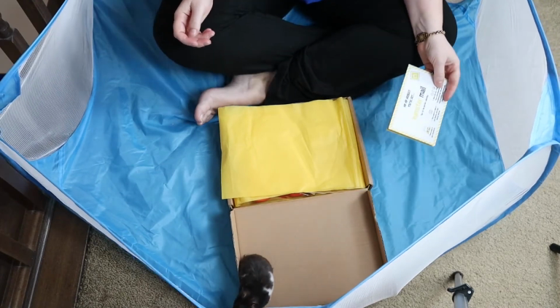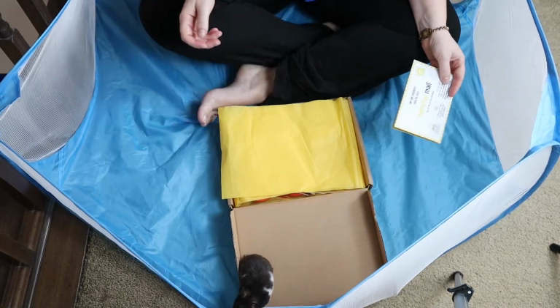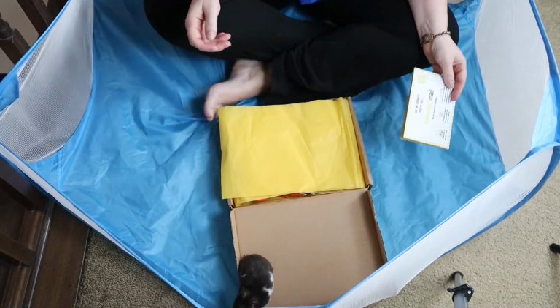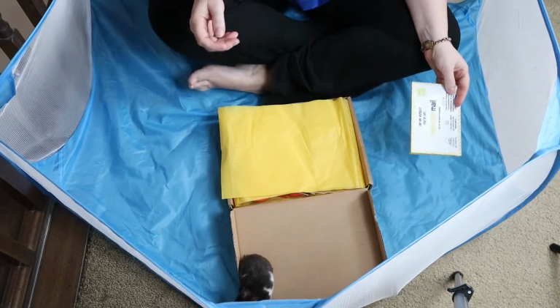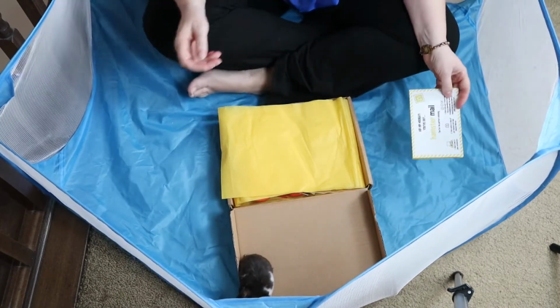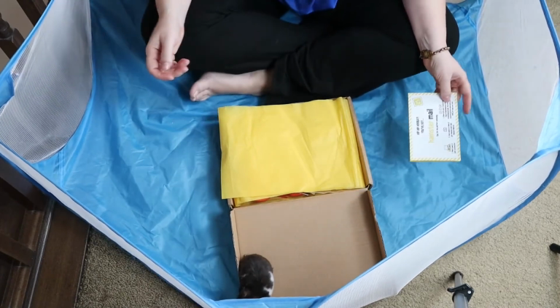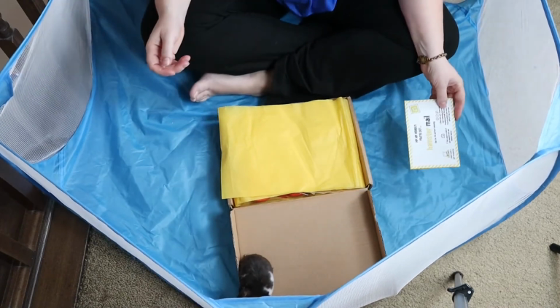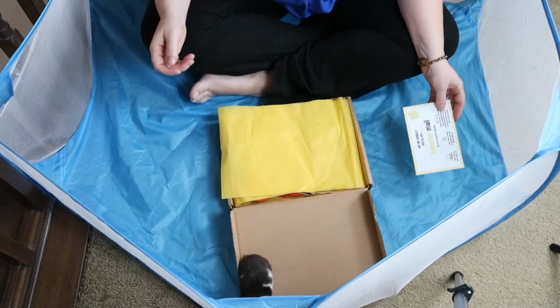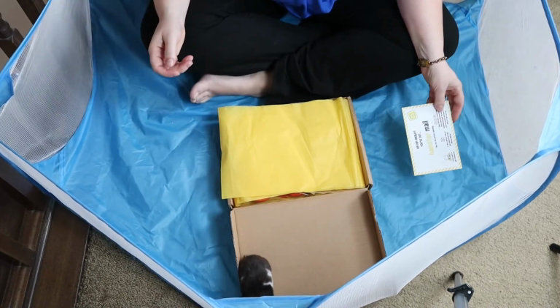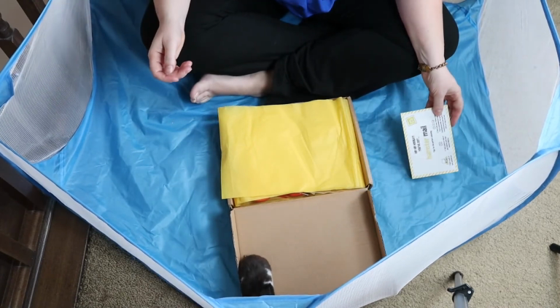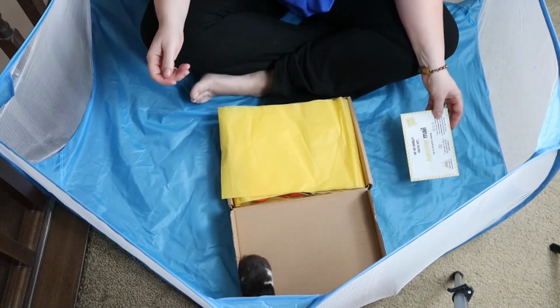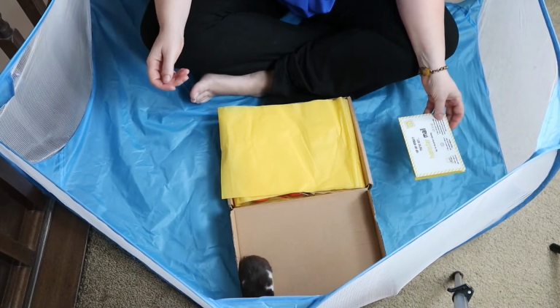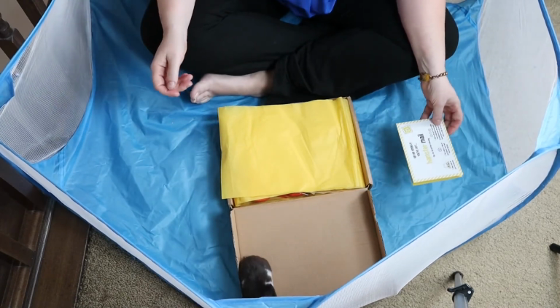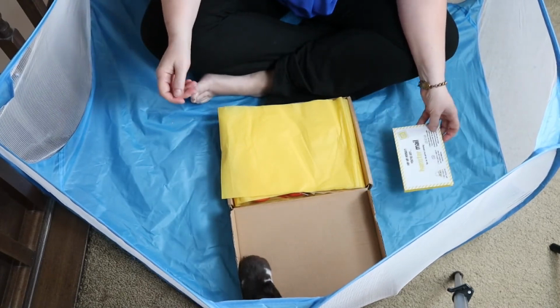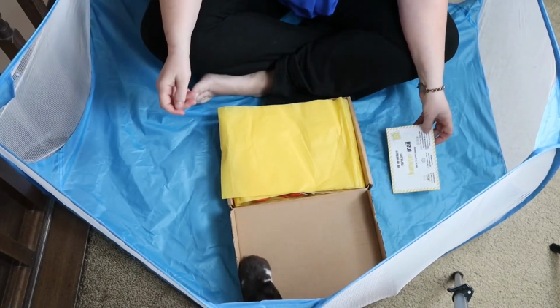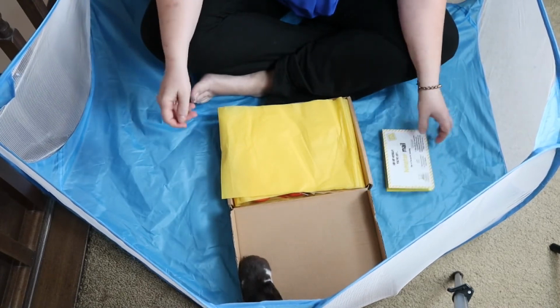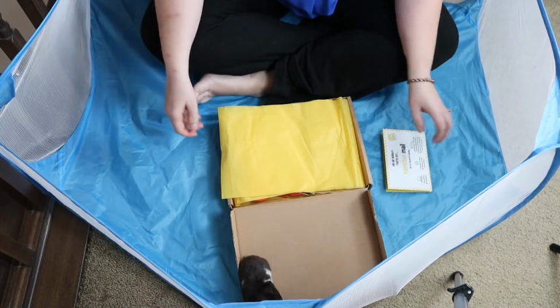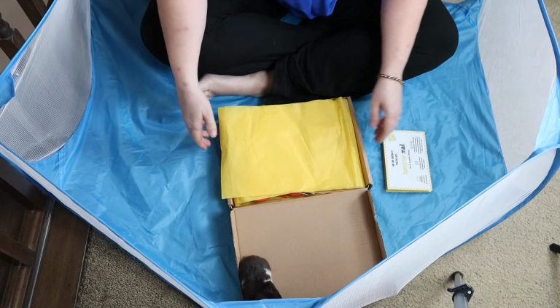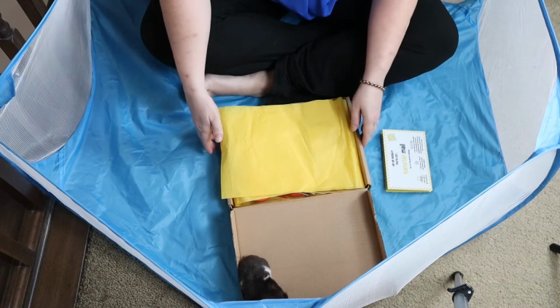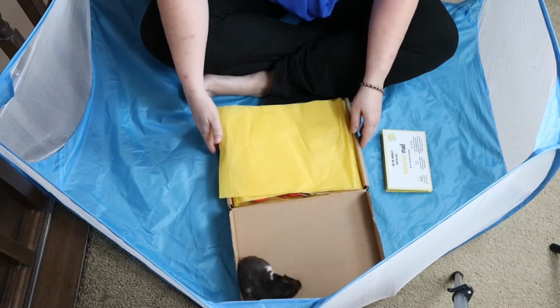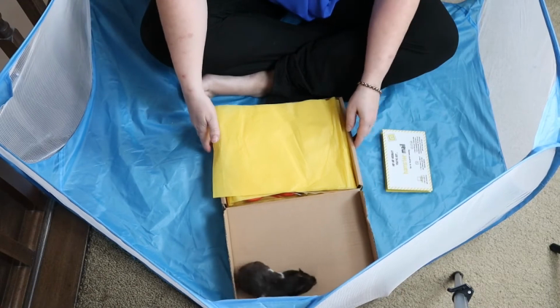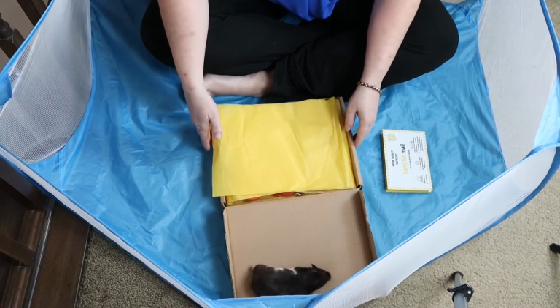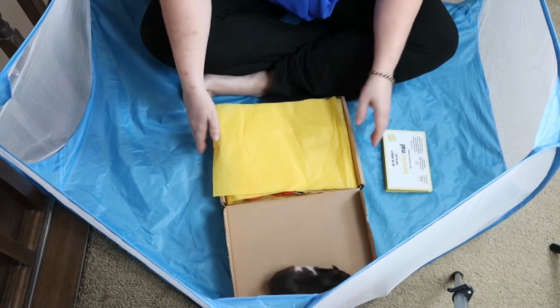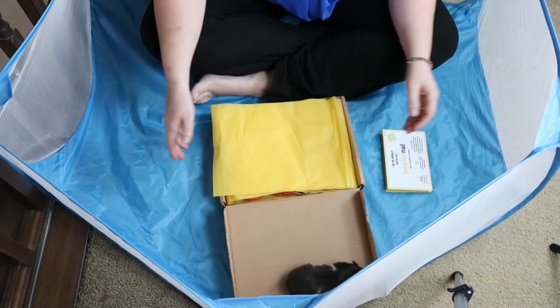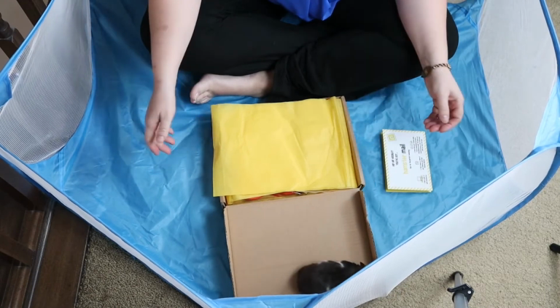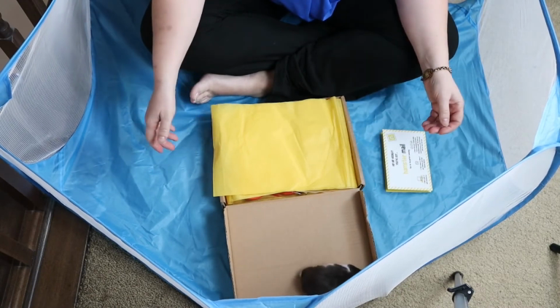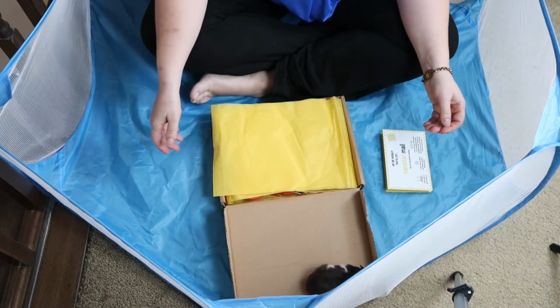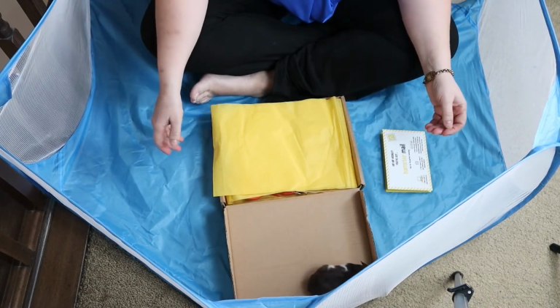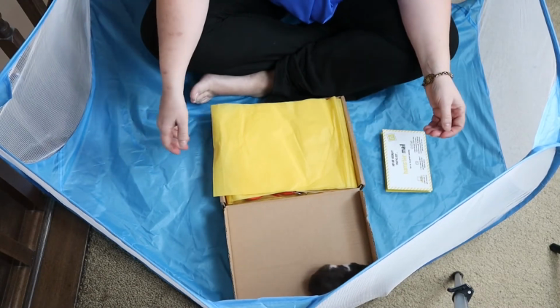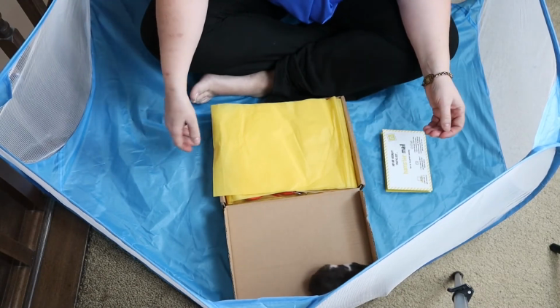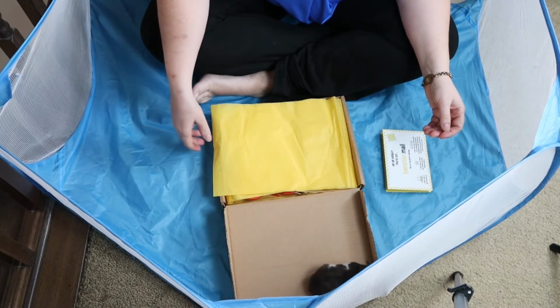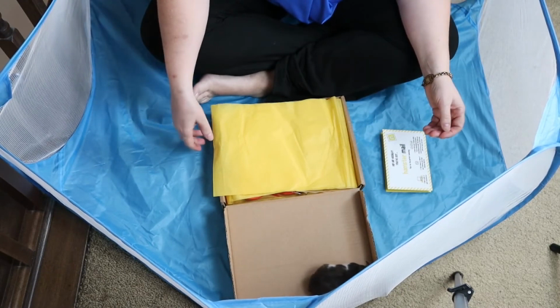Pepper's having fun in the box. All right, Pepper, should we see what we have?